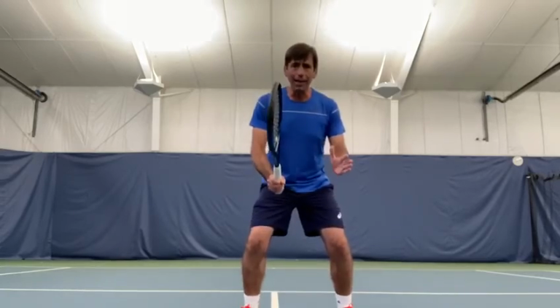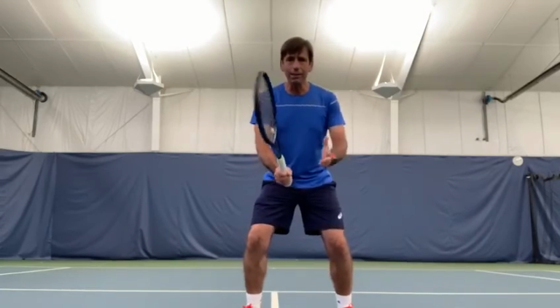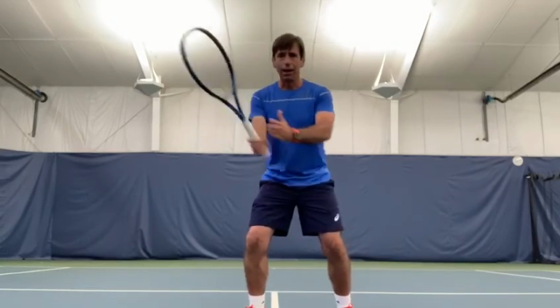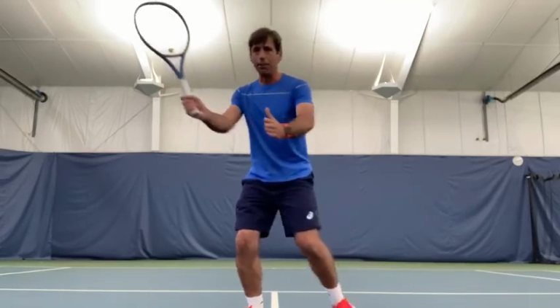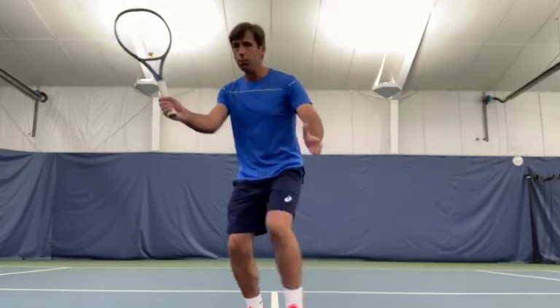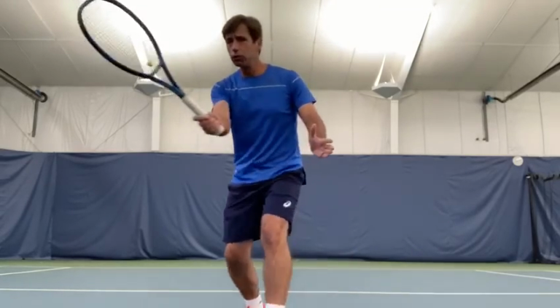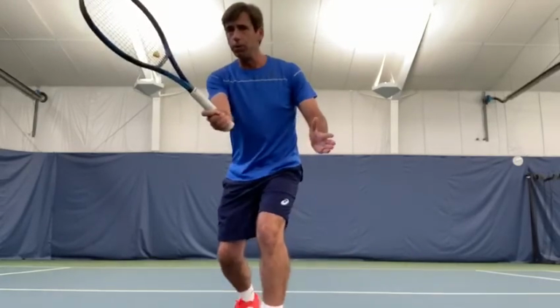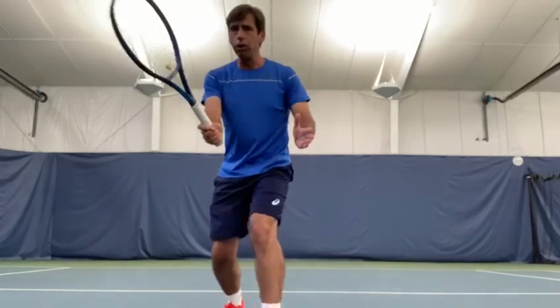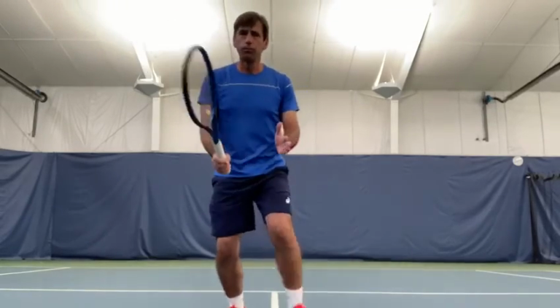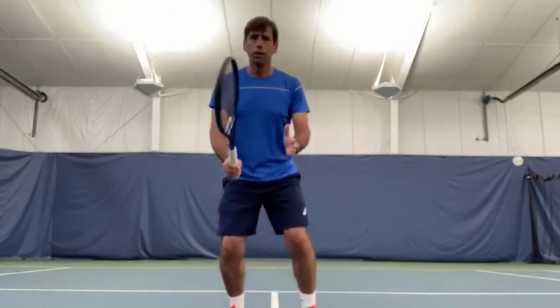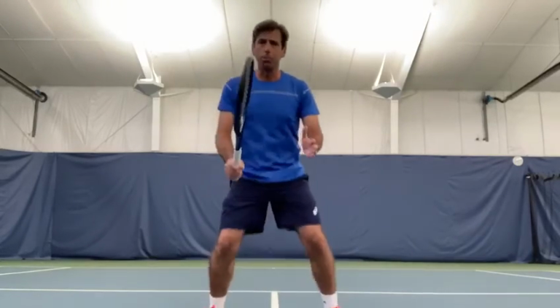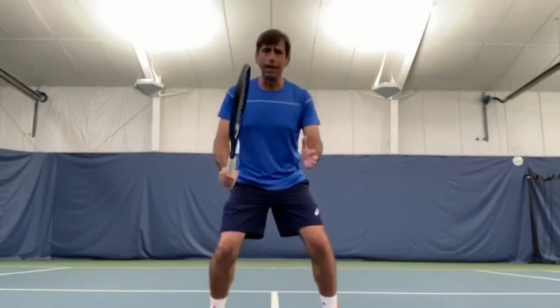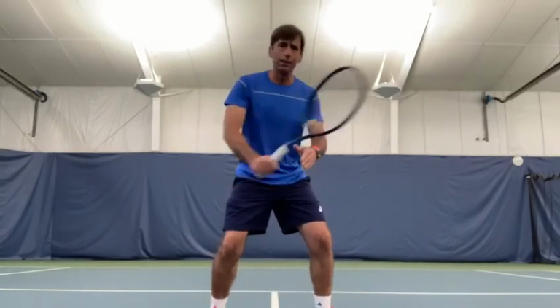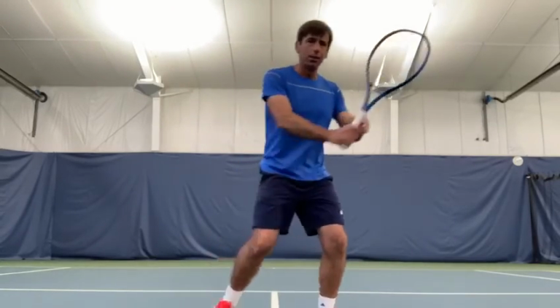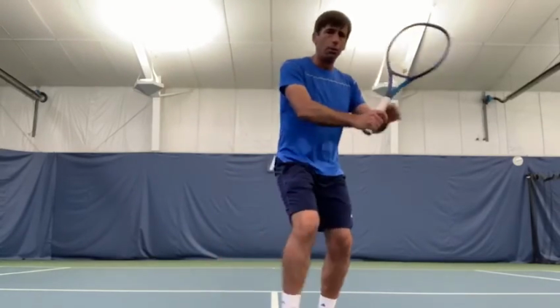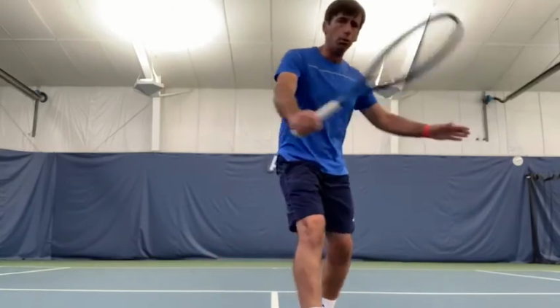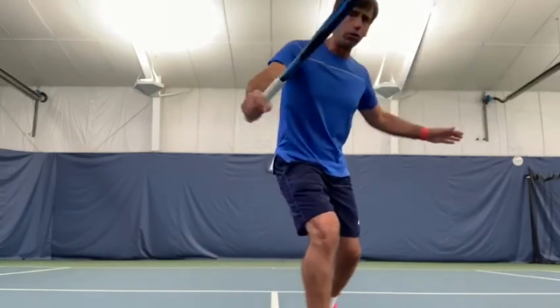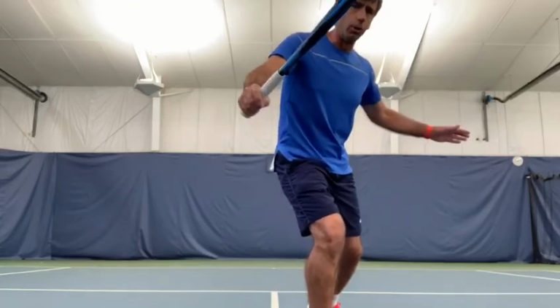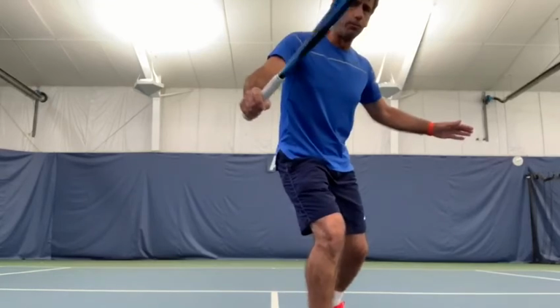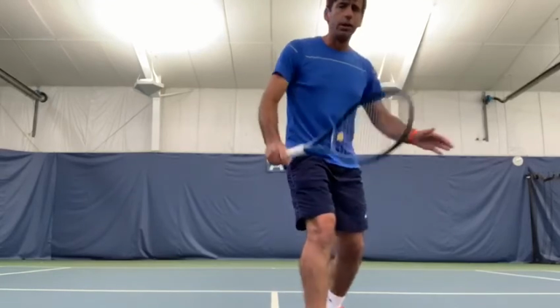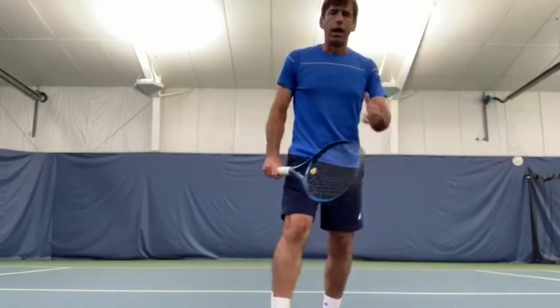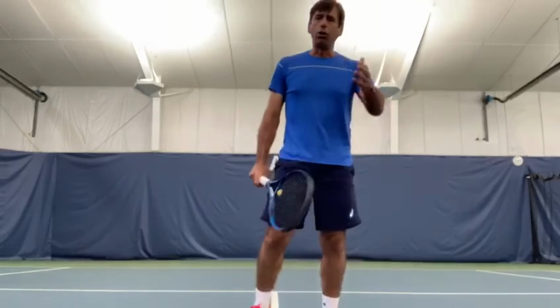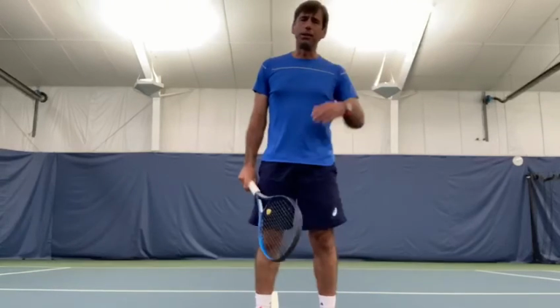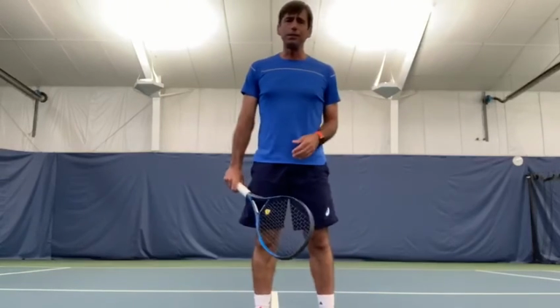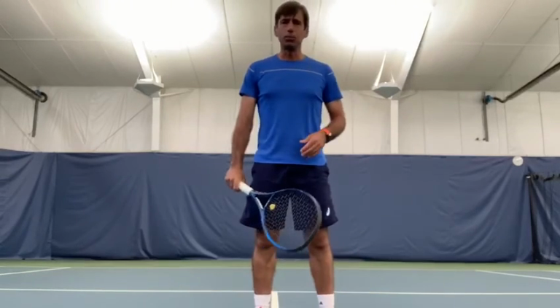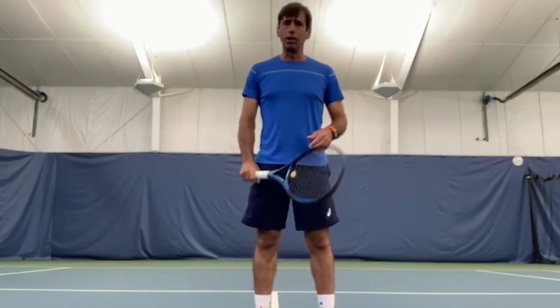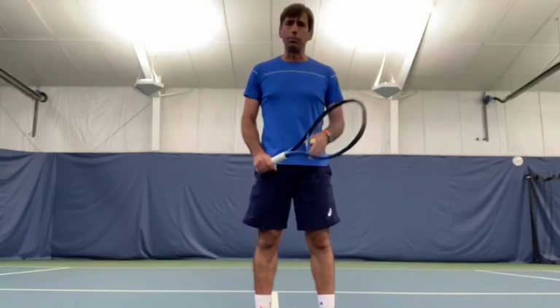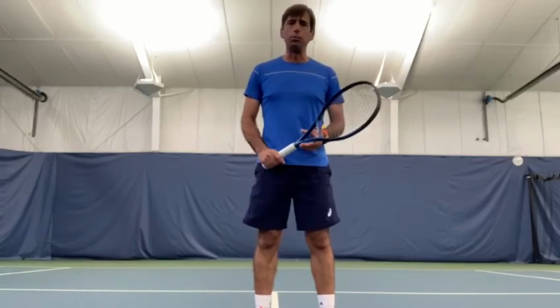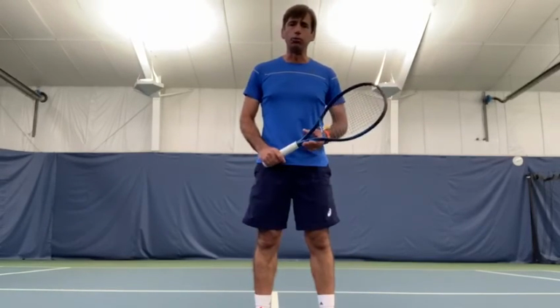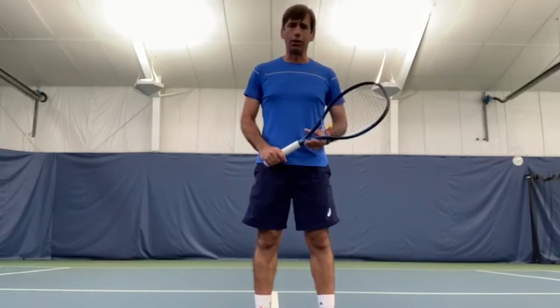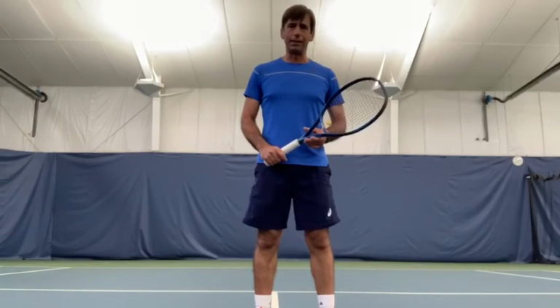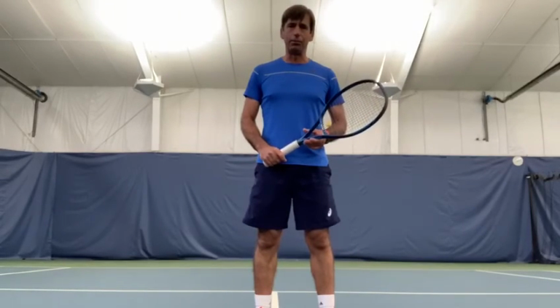Split and then move to the ball. I hope this will help you improve your net game. Take care.